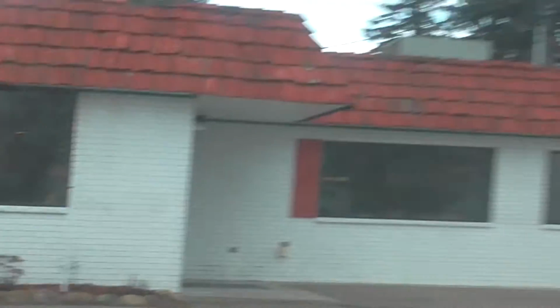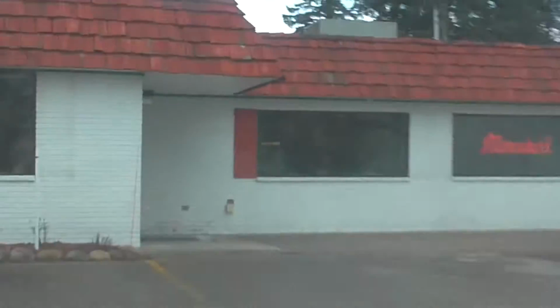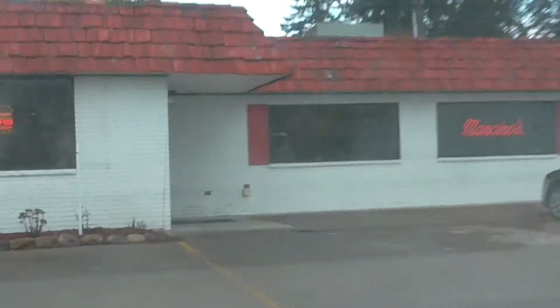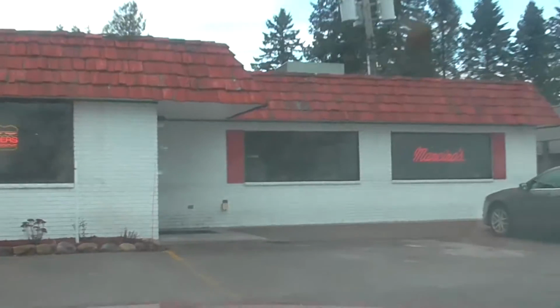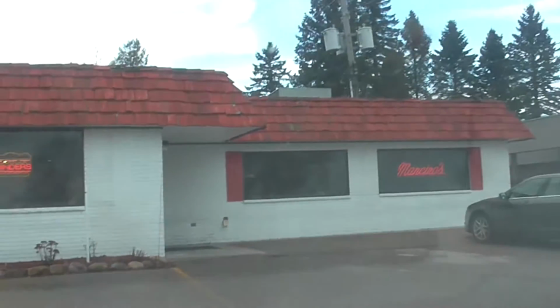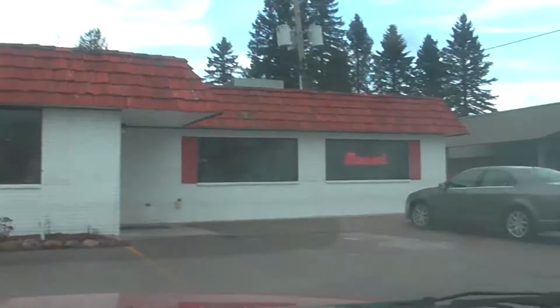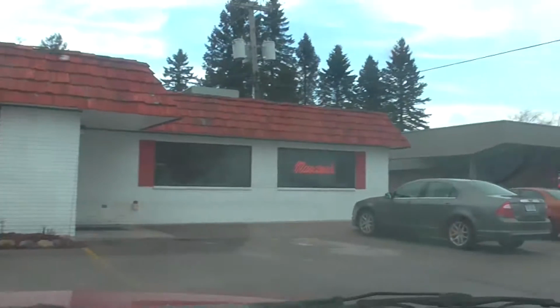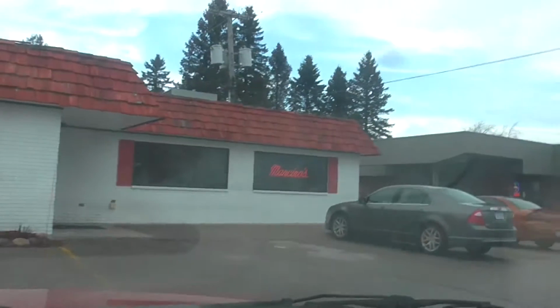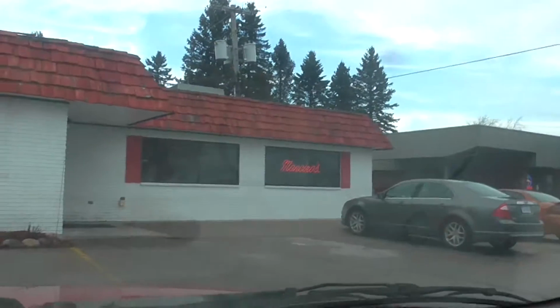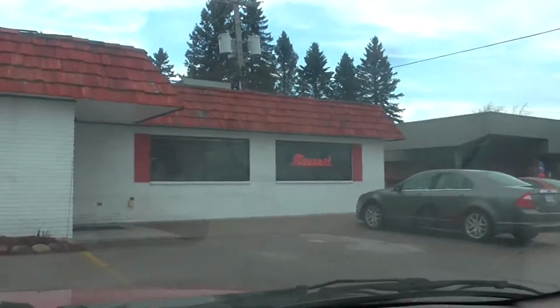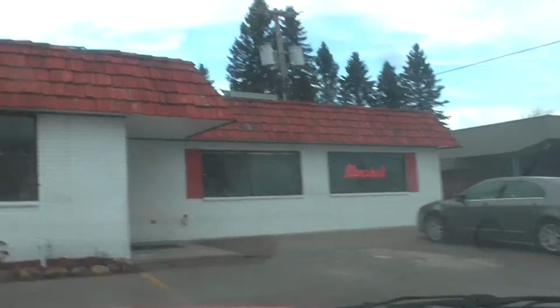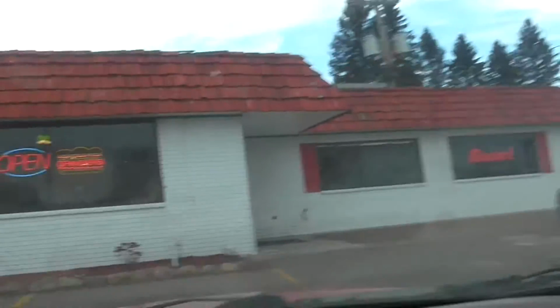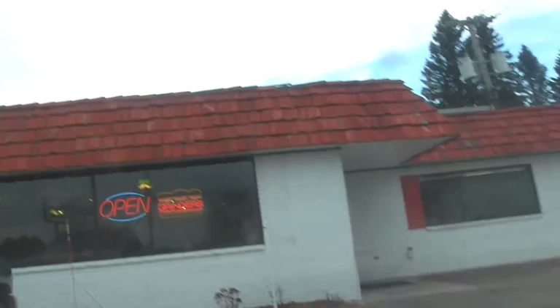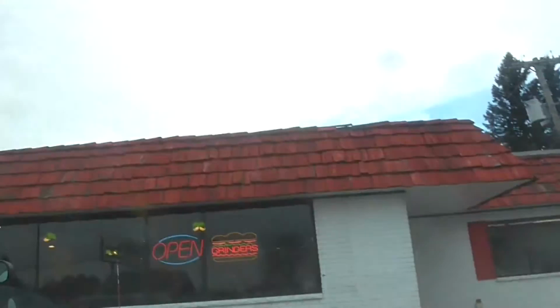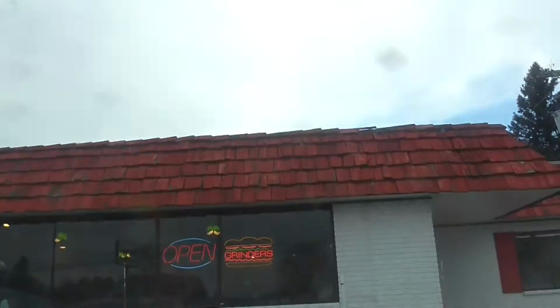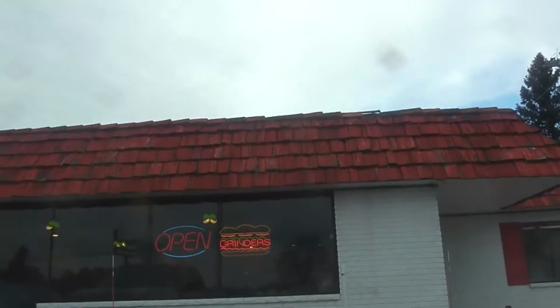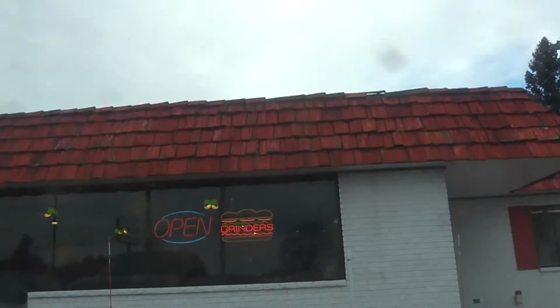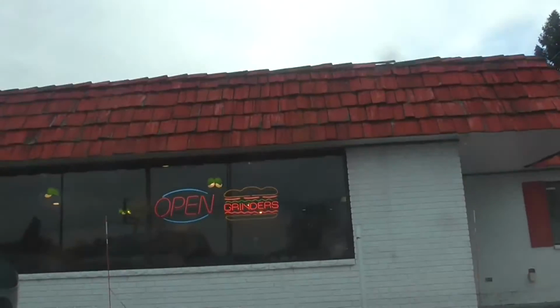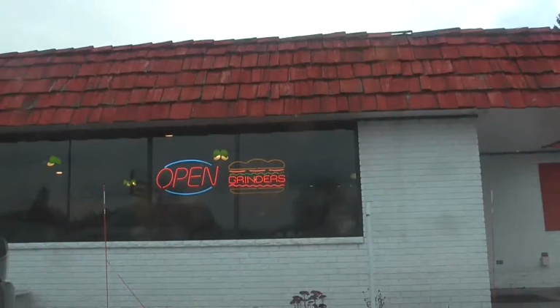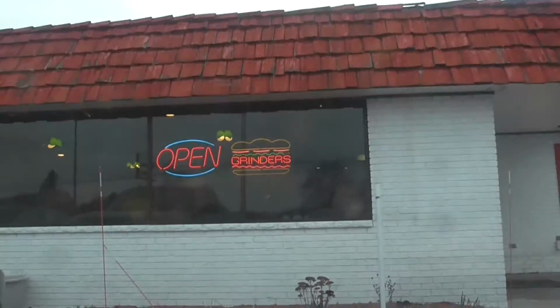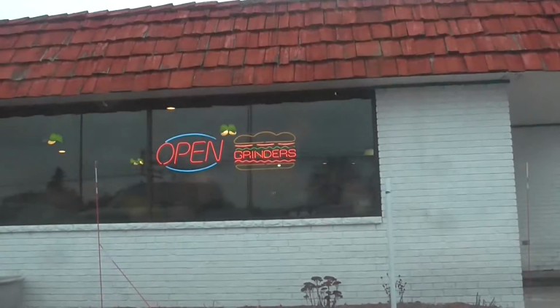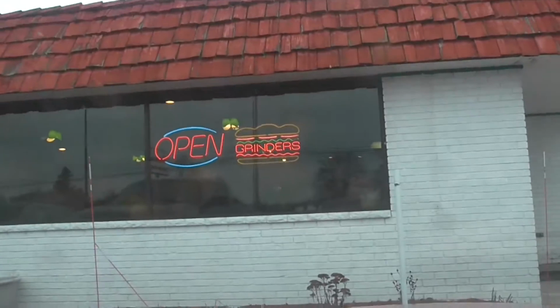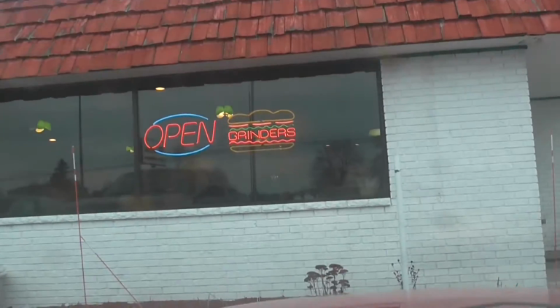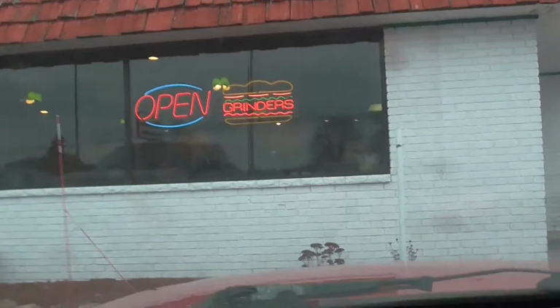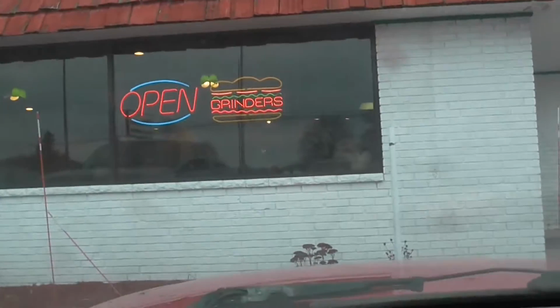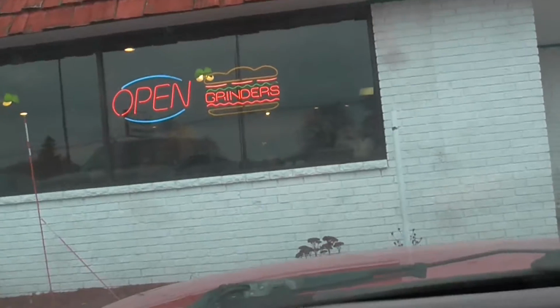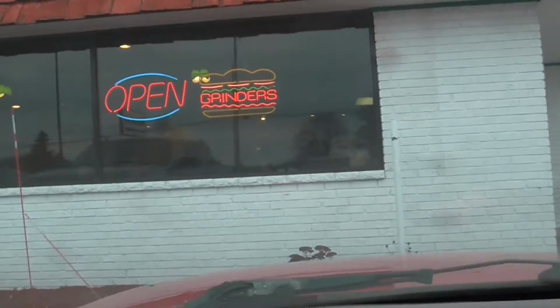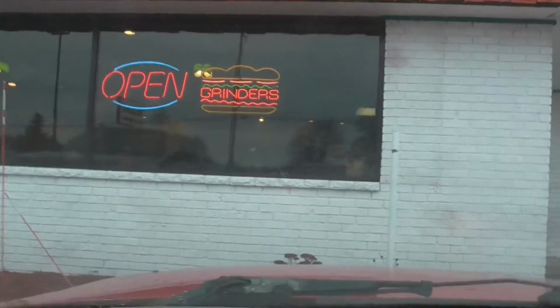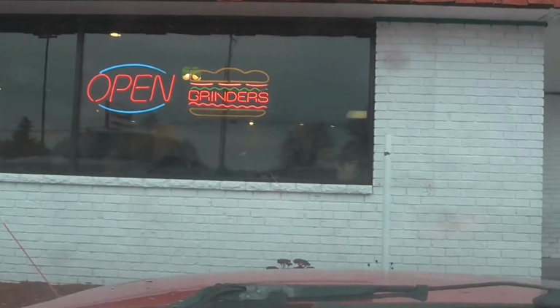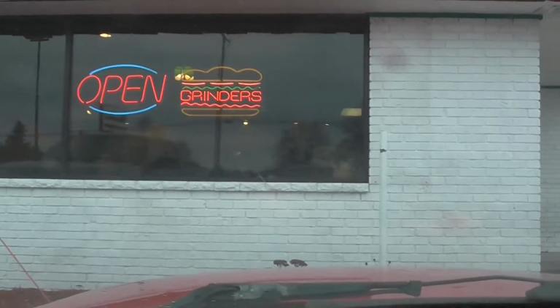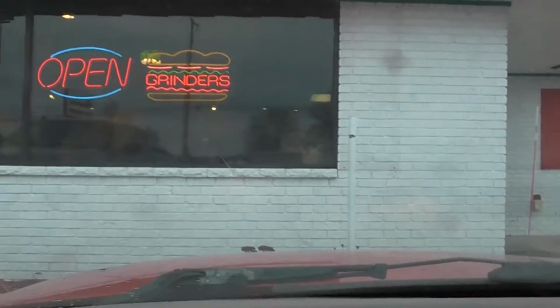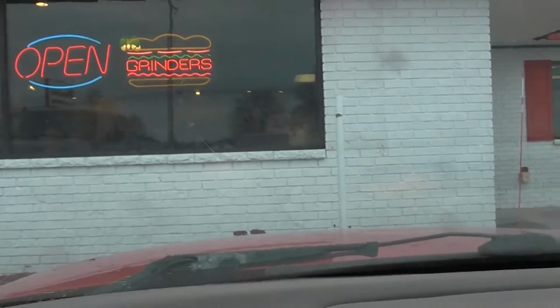Going in to get a grinder at Mancino's. They used to have a gorilla on top. Maybe they break him out in the summer.